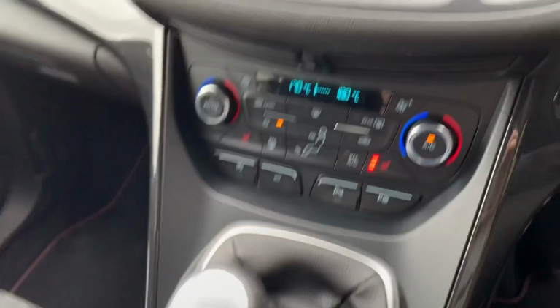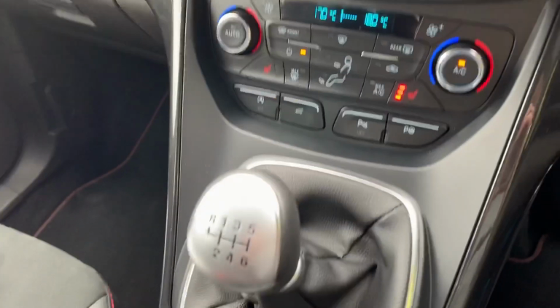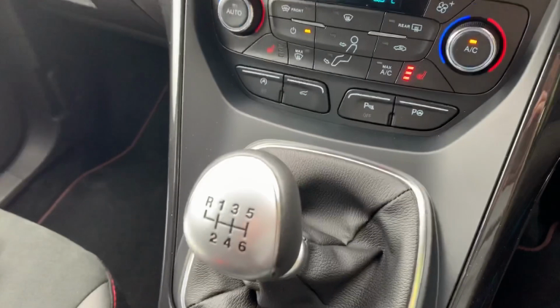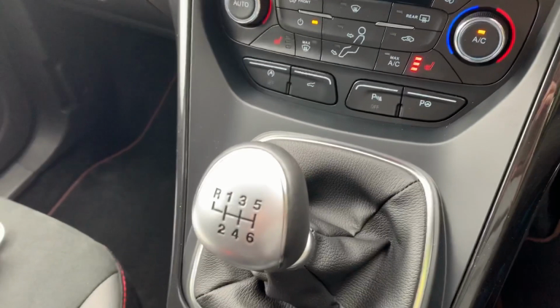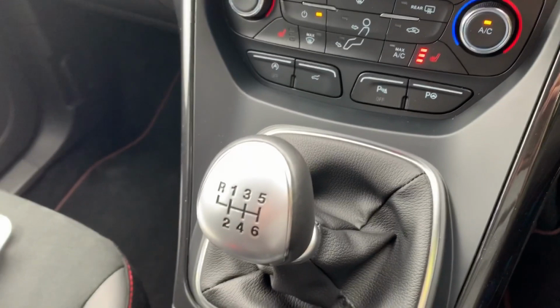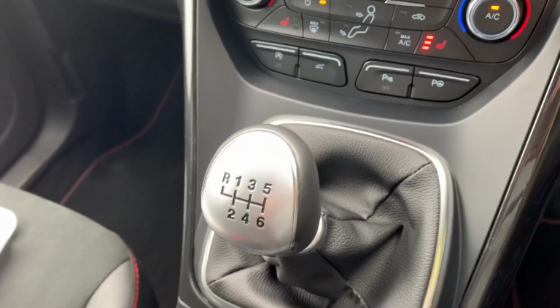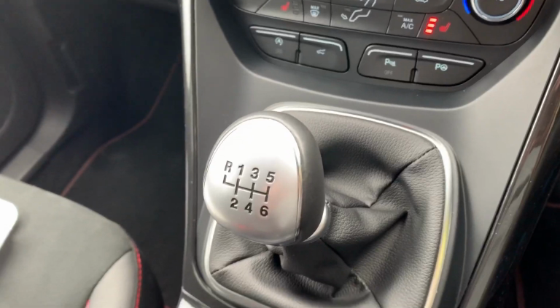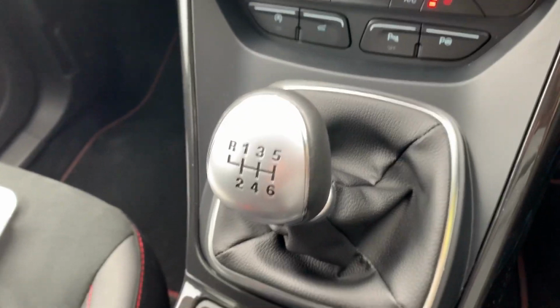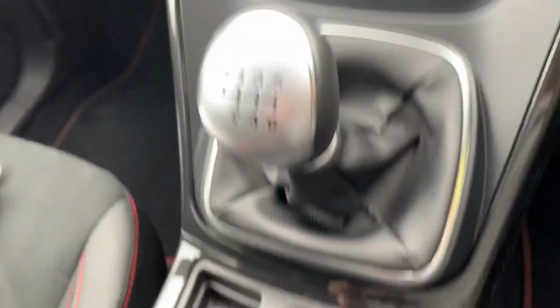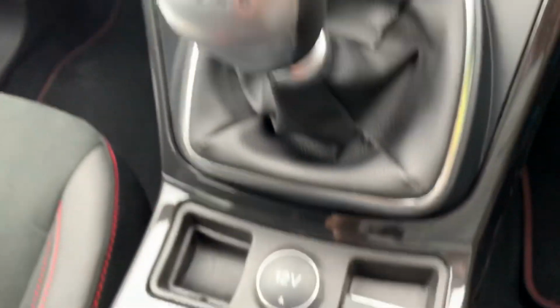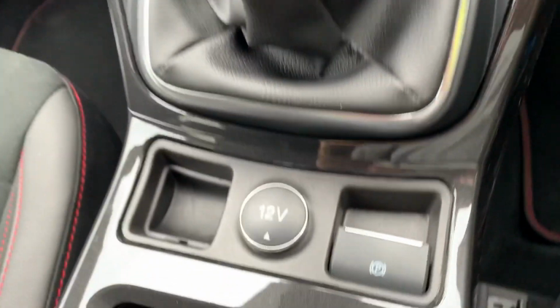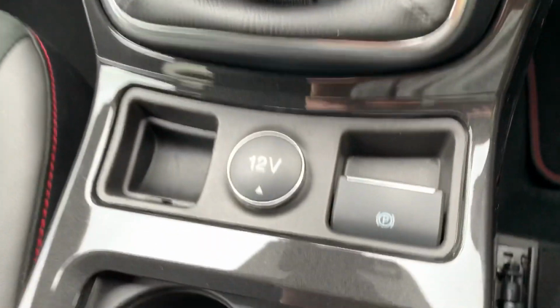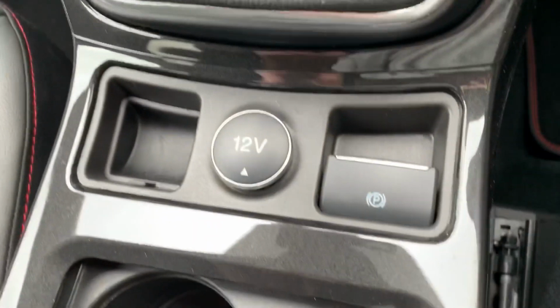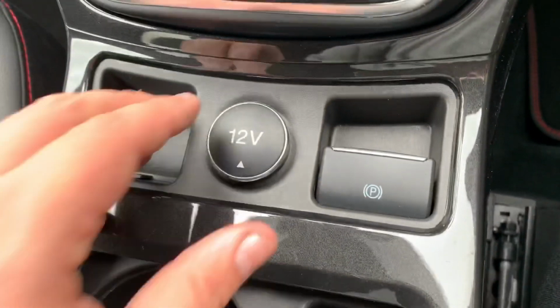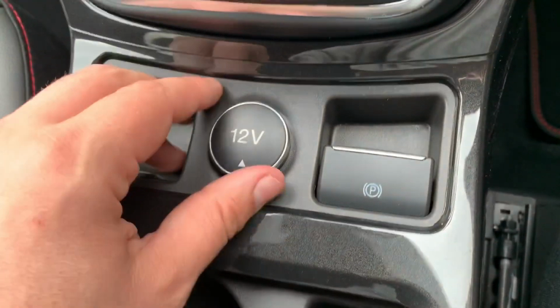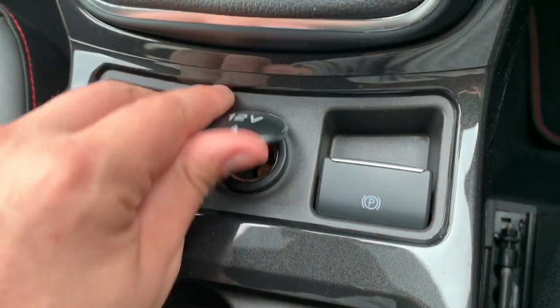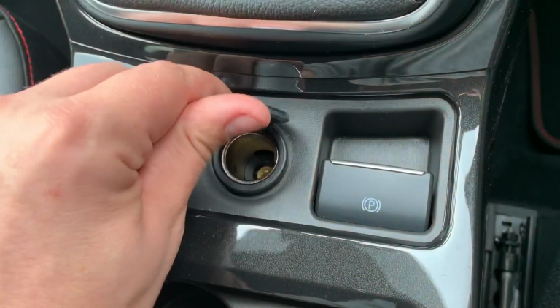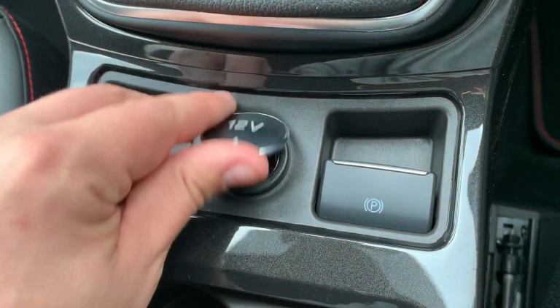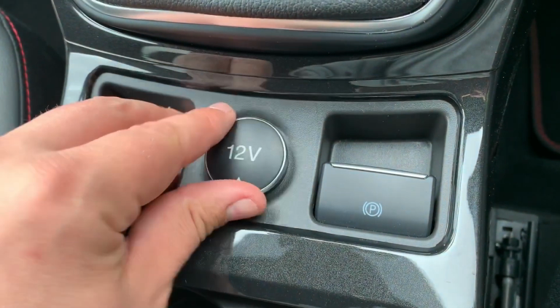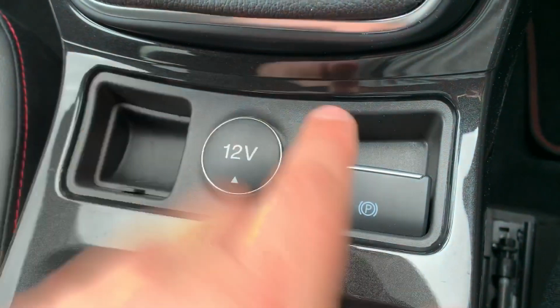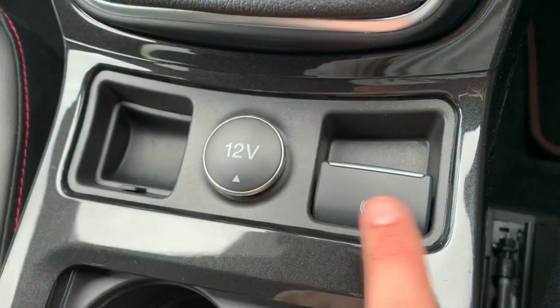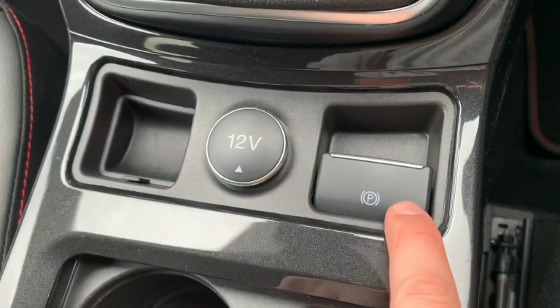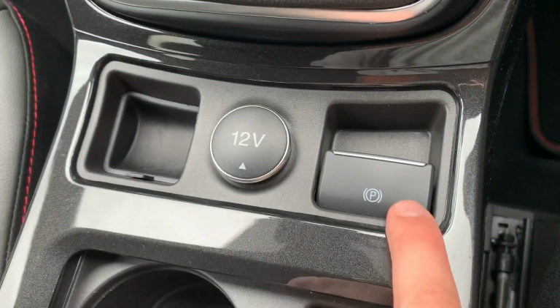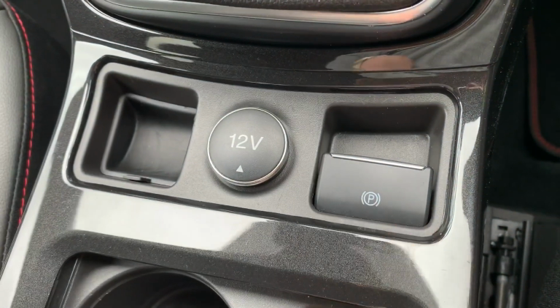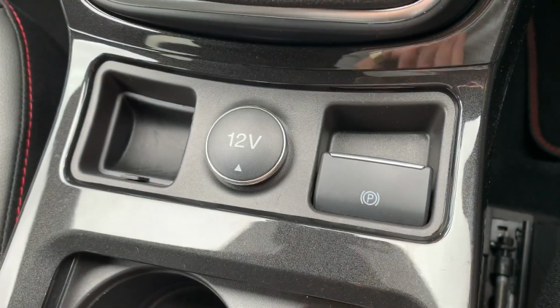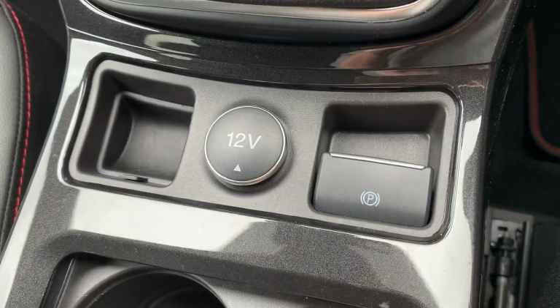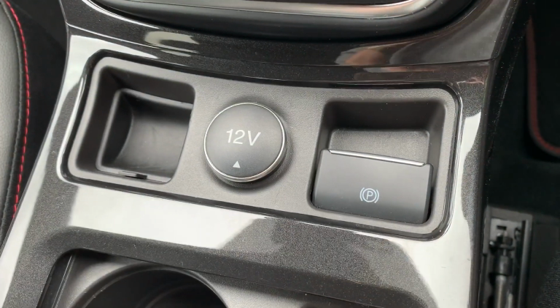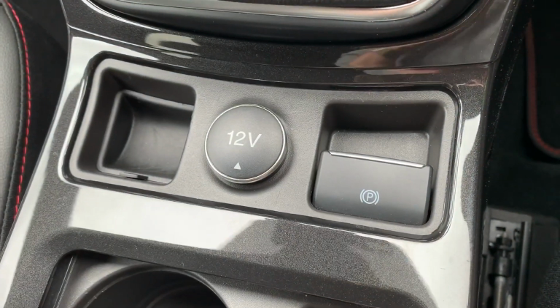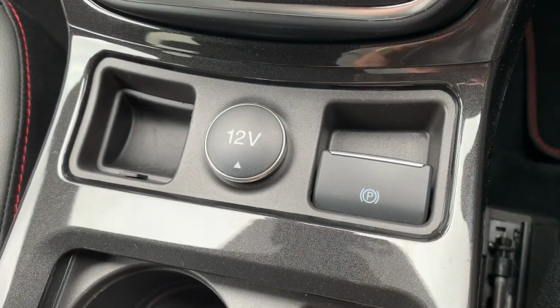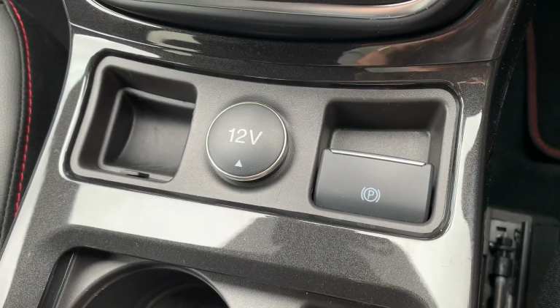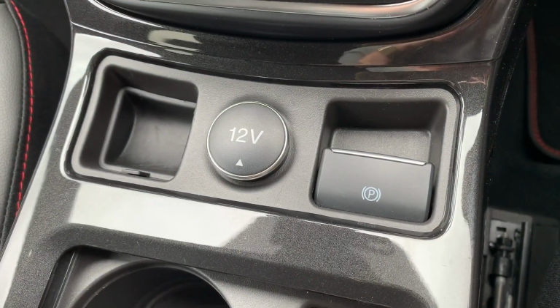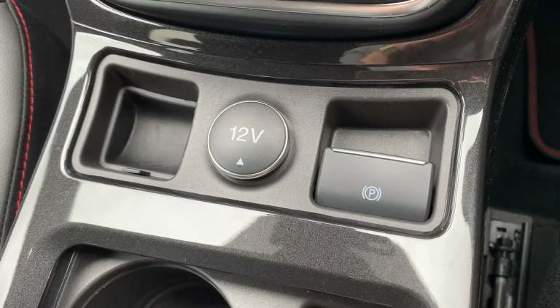We also have a six-speed manual gearbox, a 12-volt charging socket, and an electronic handbrake.